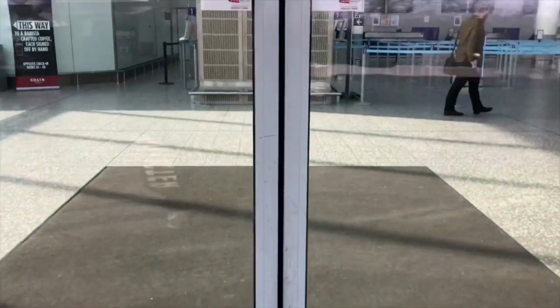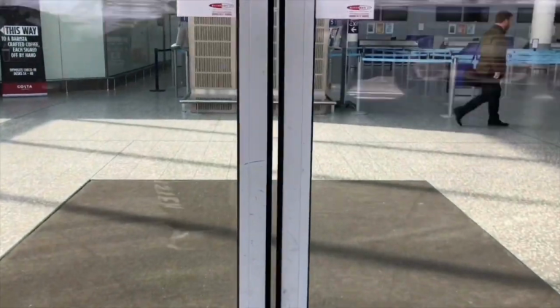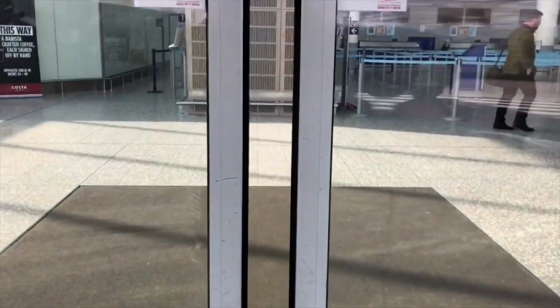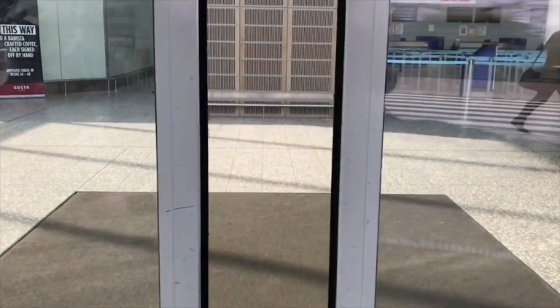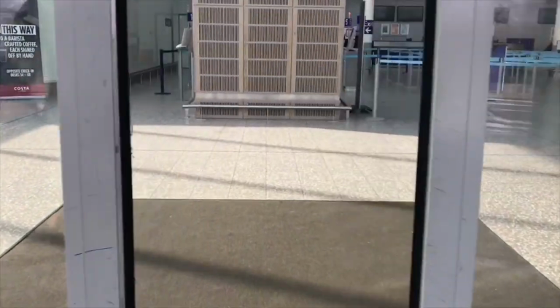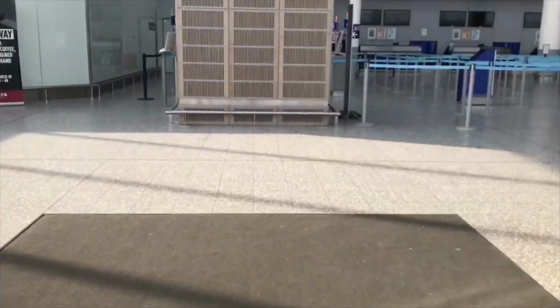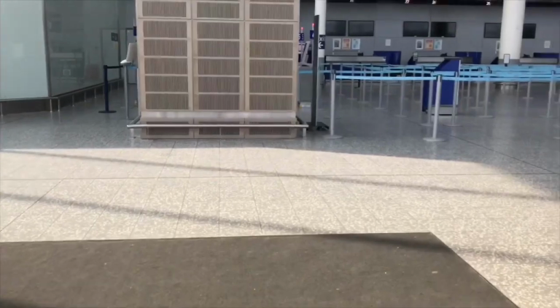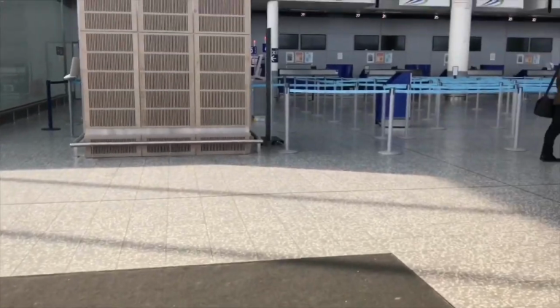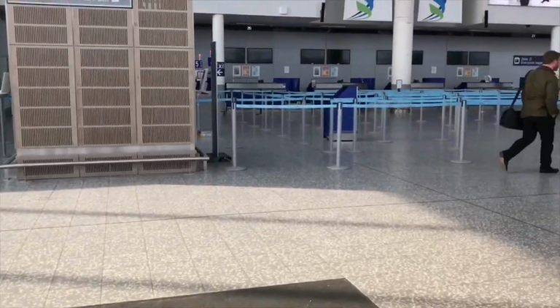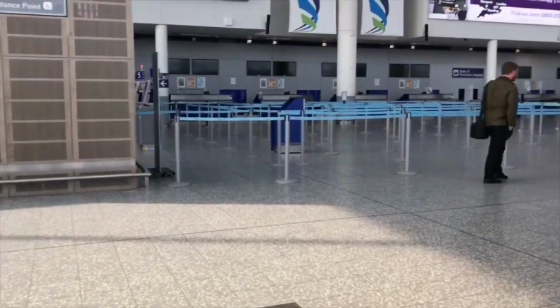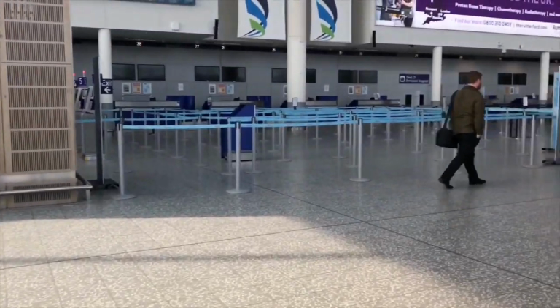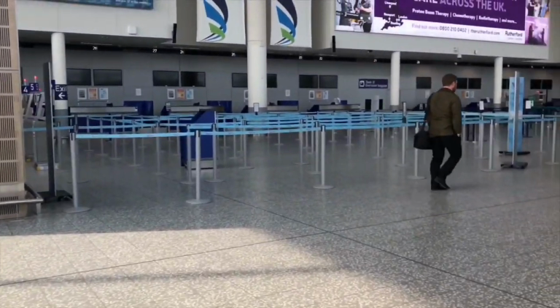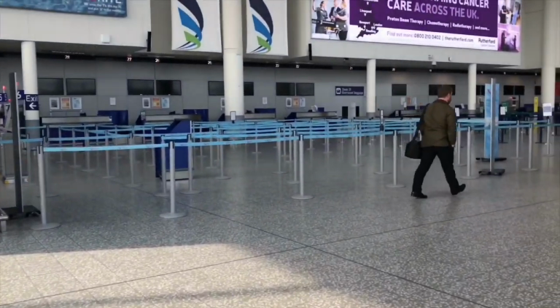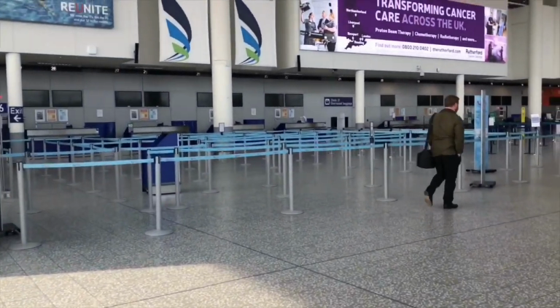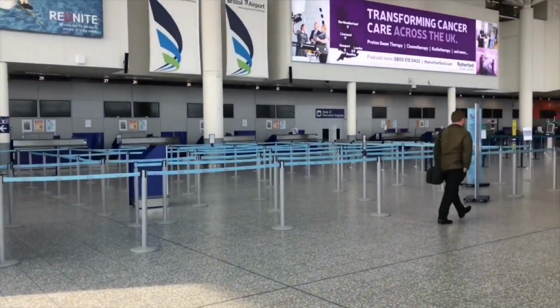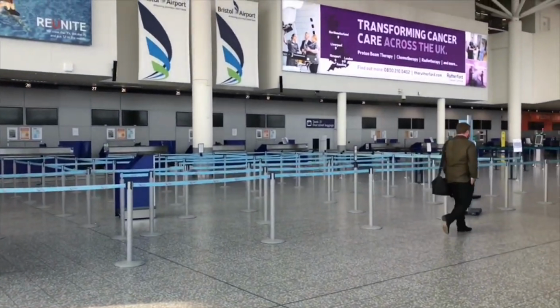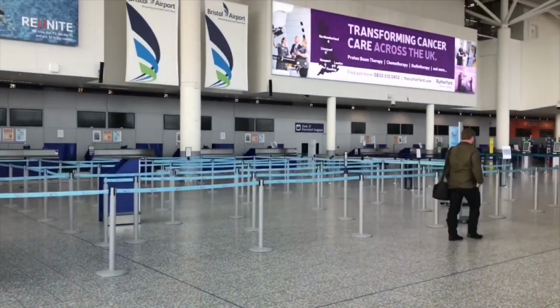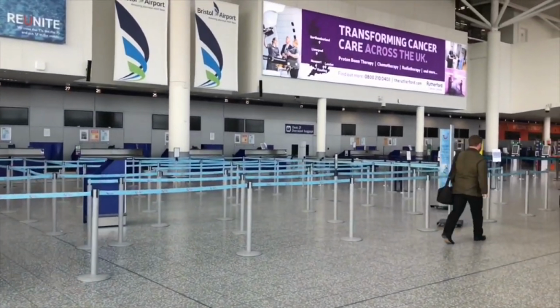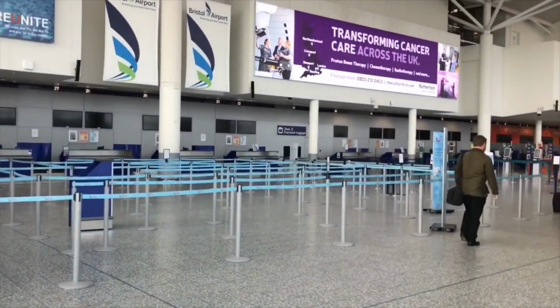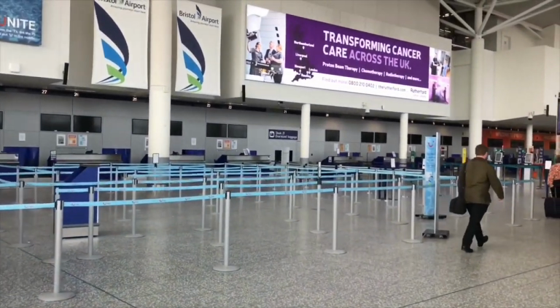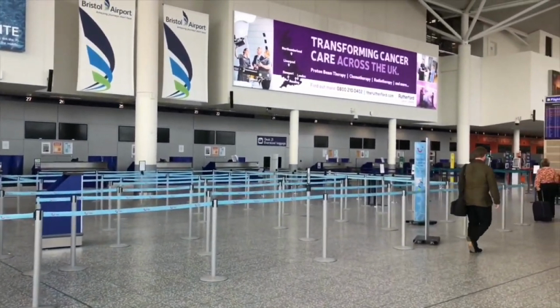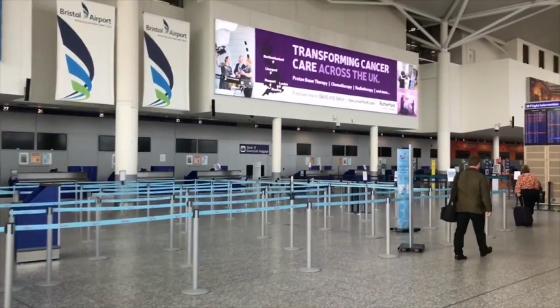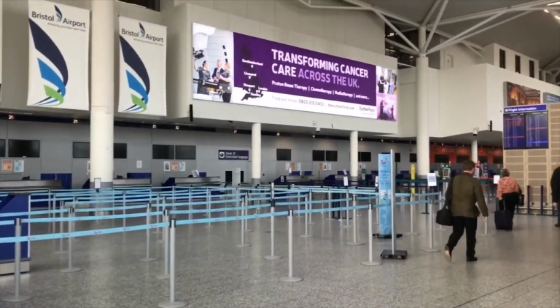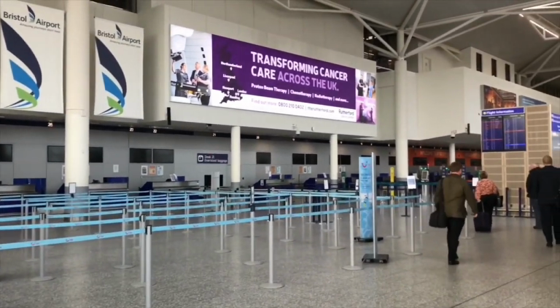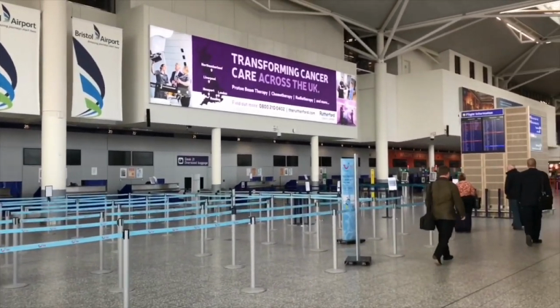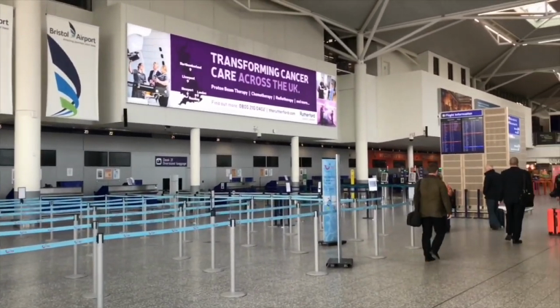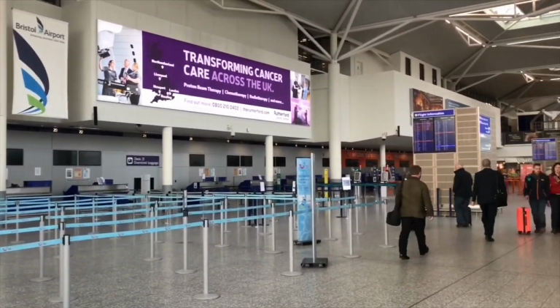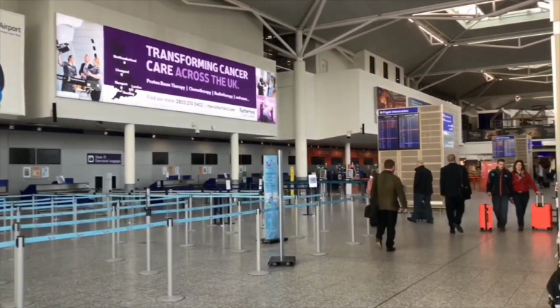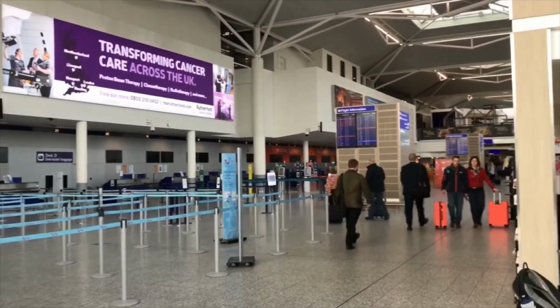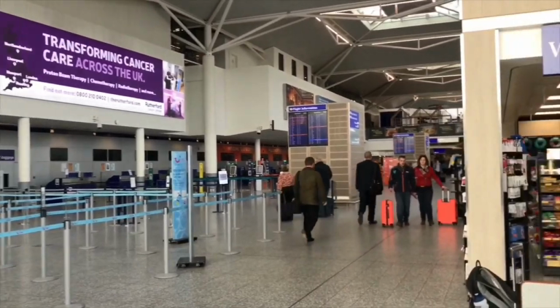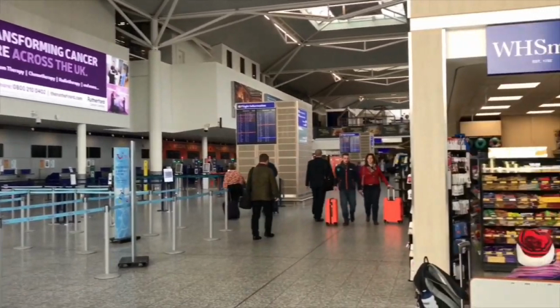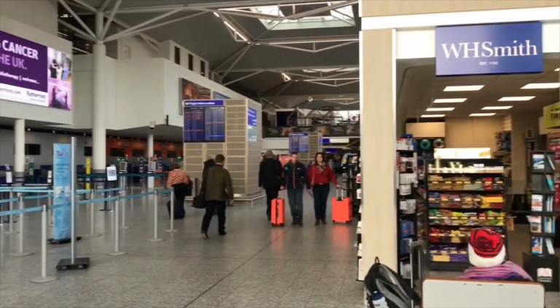Hello and welcome to Bristol Airport where today I'm going to be flying with EasyJet from Bristol to Palma de Mallorca.